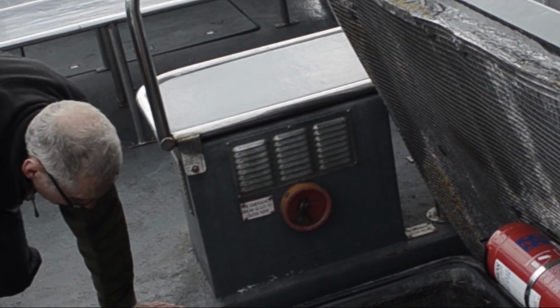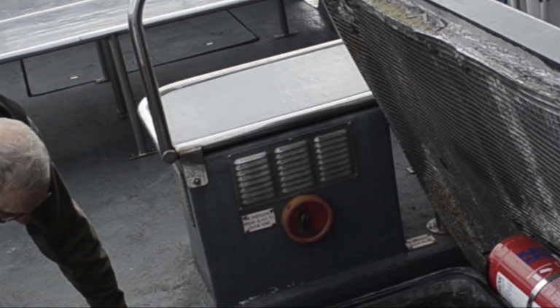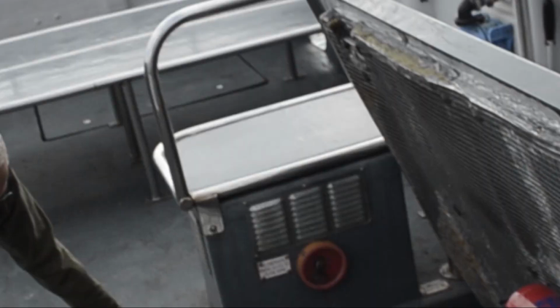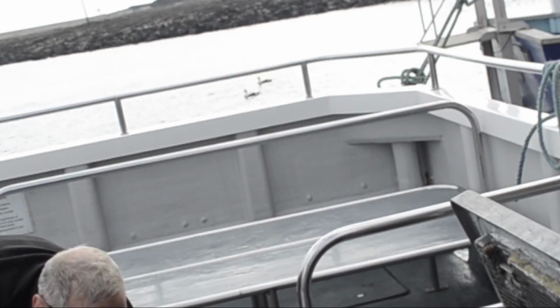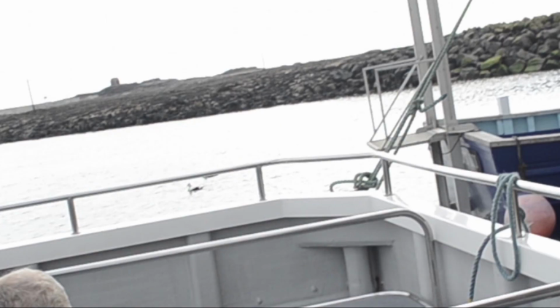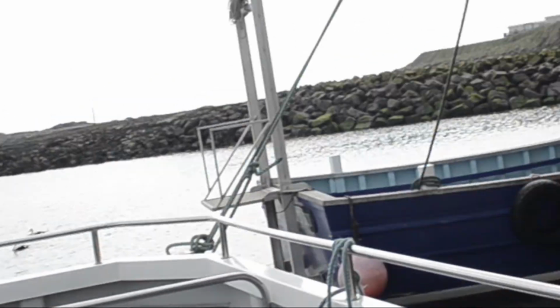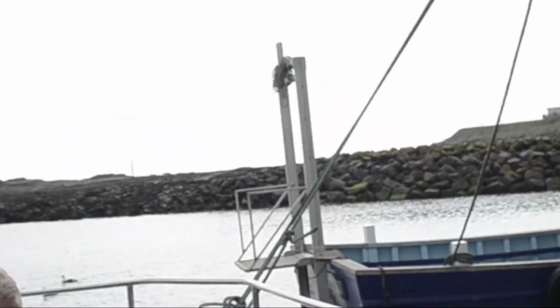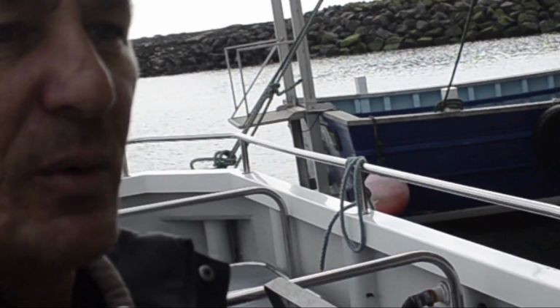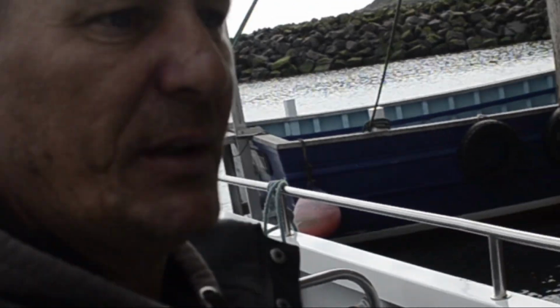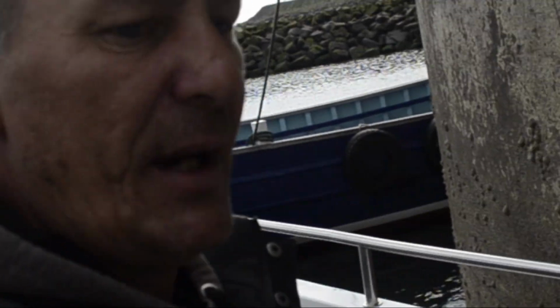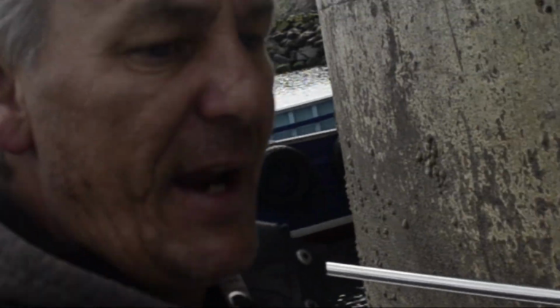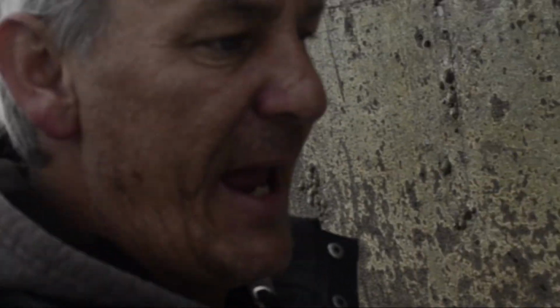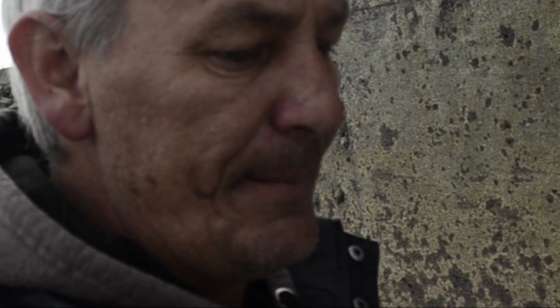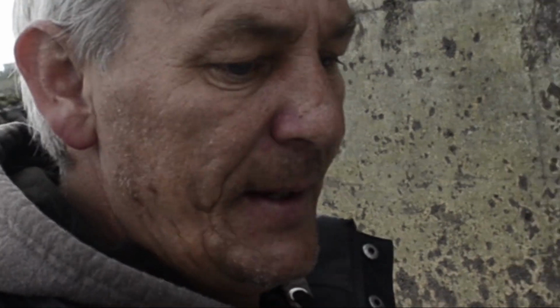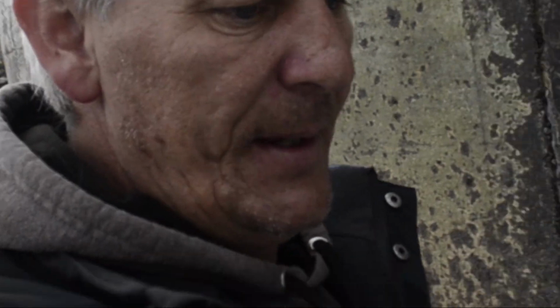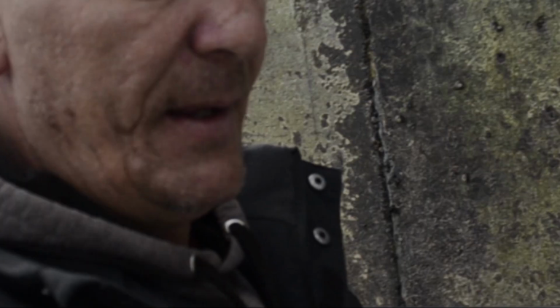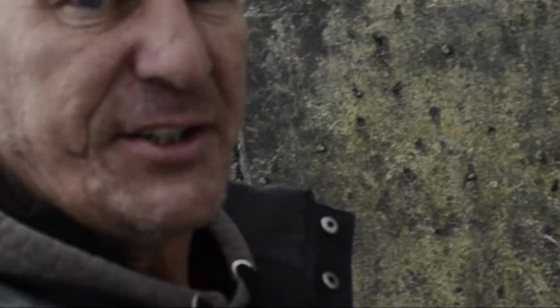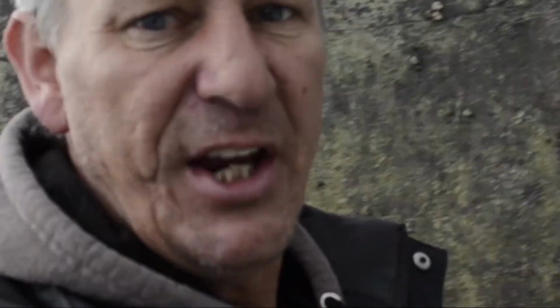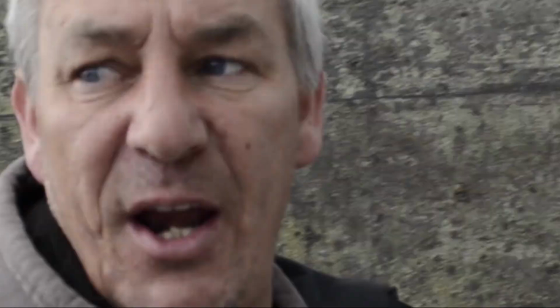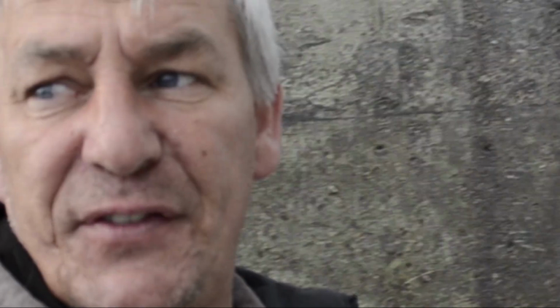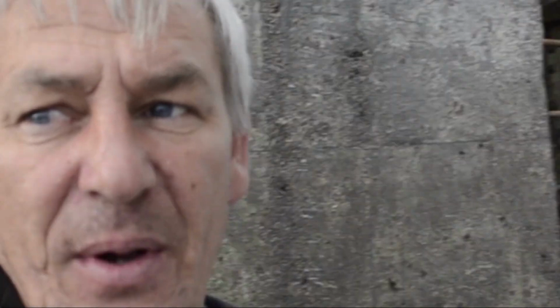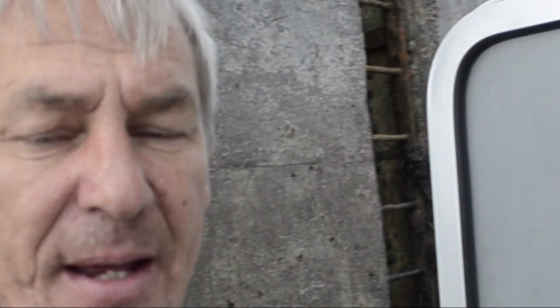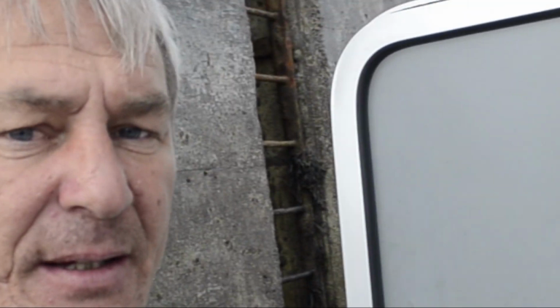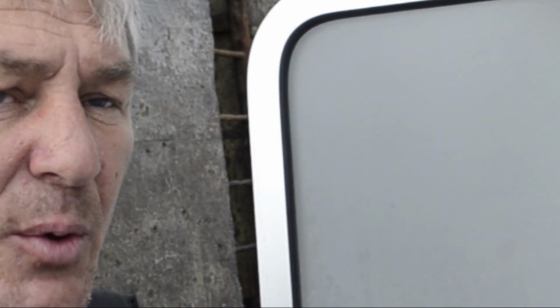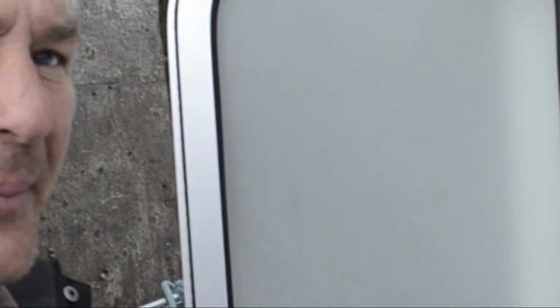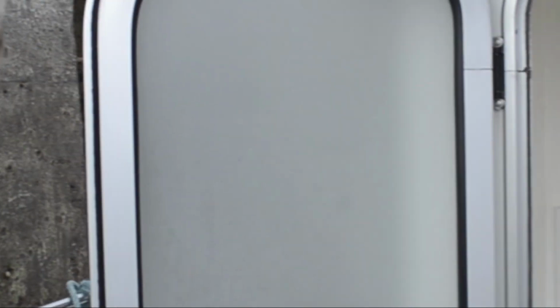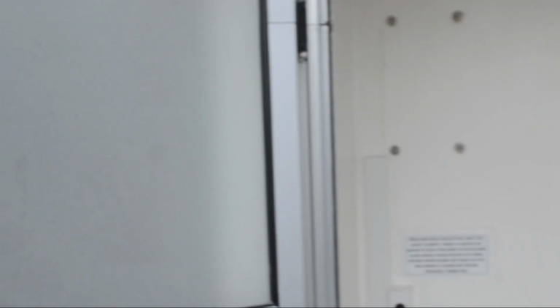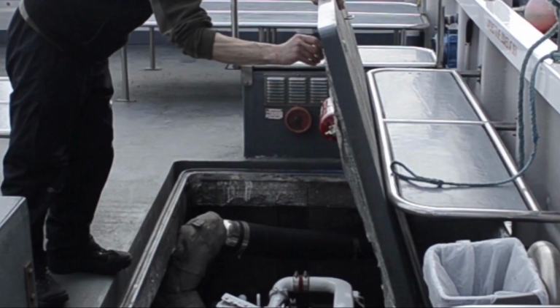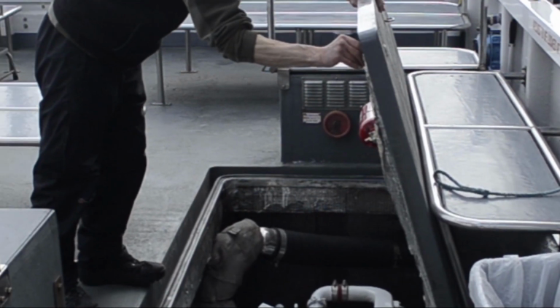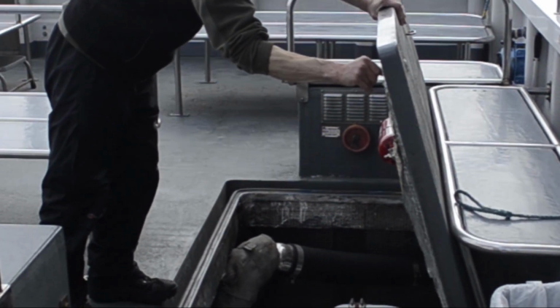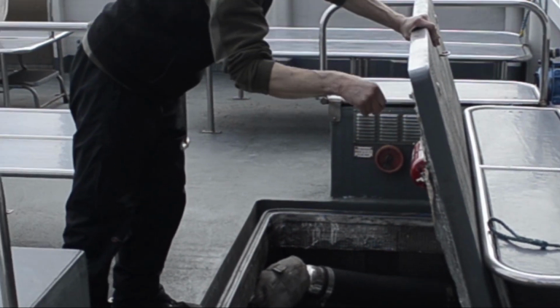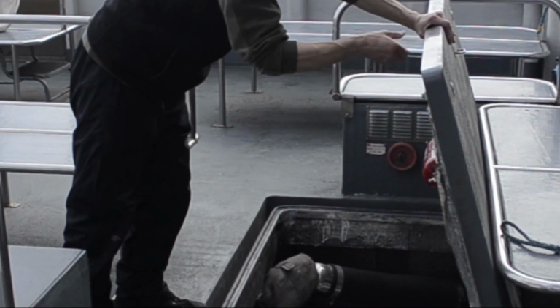We're just going to let the ropes go now and head off to where we'll pick them up.